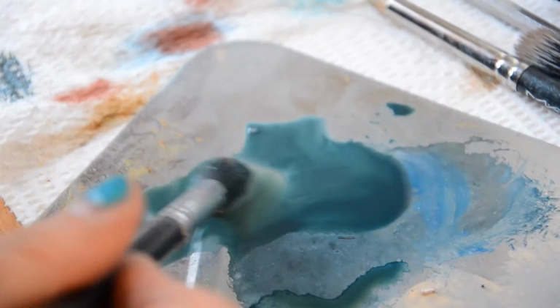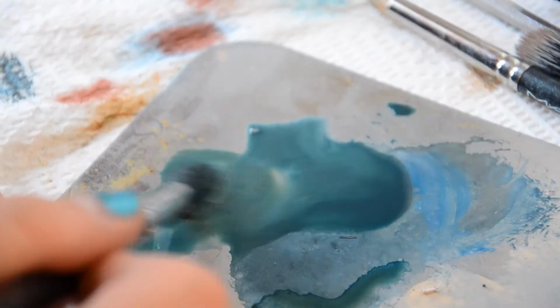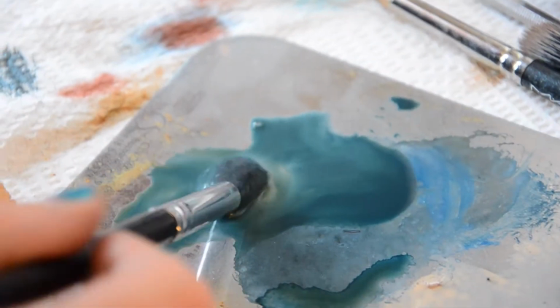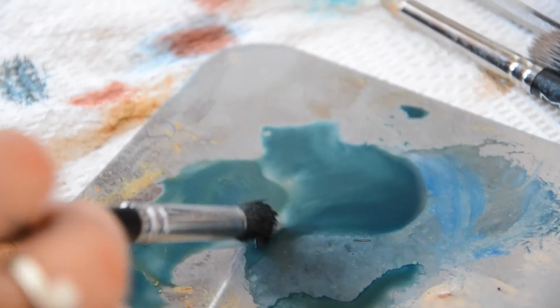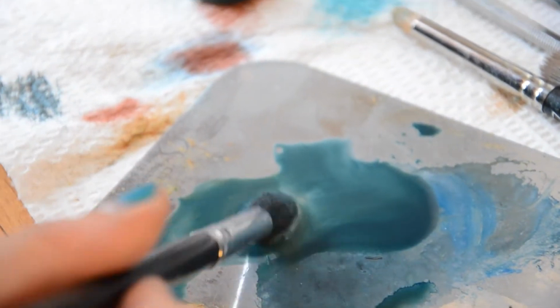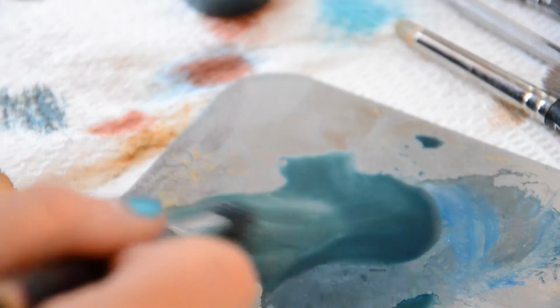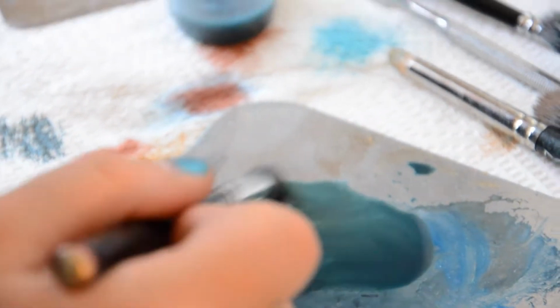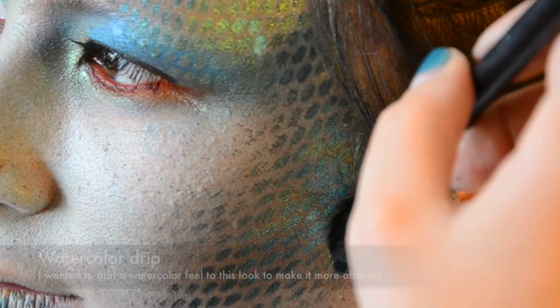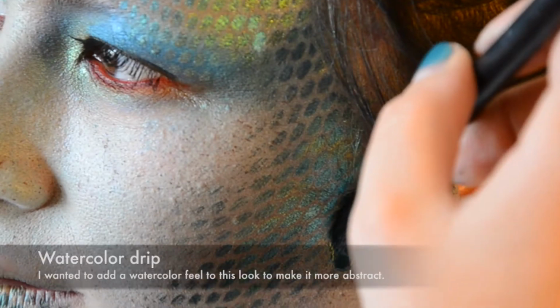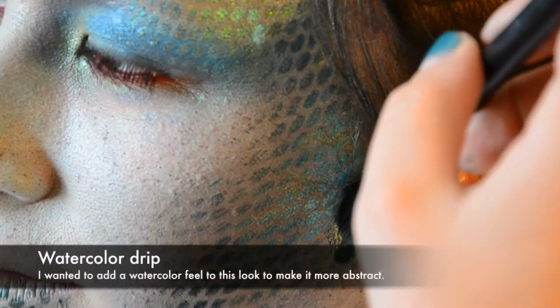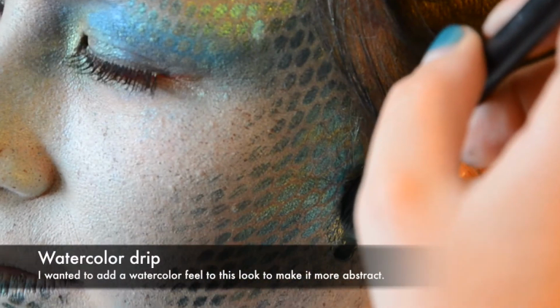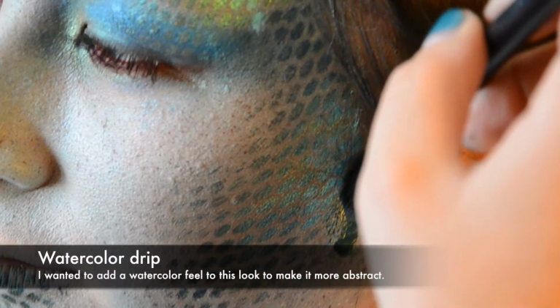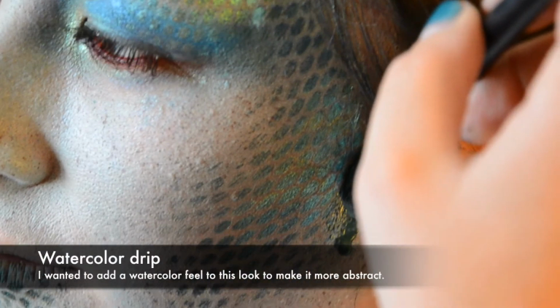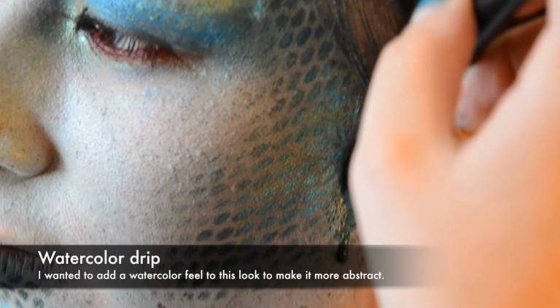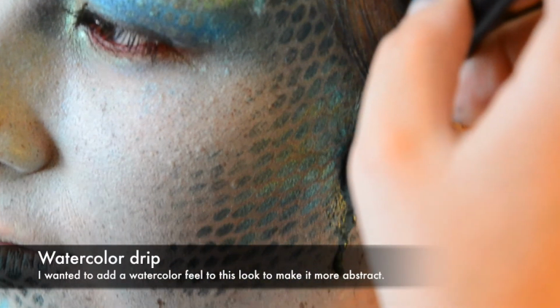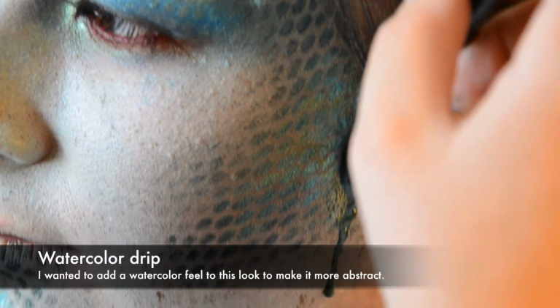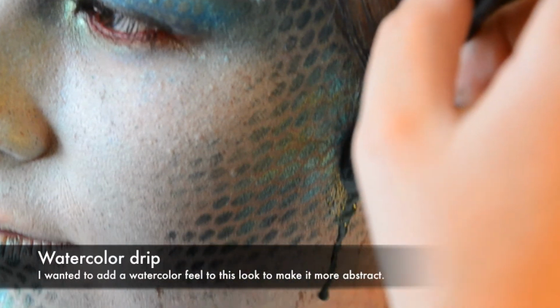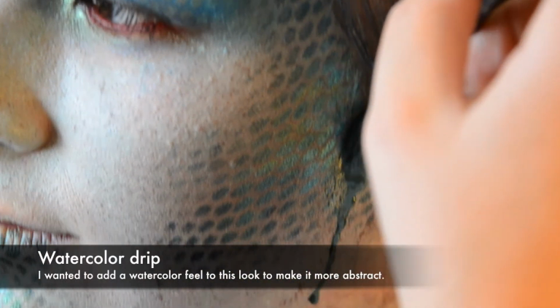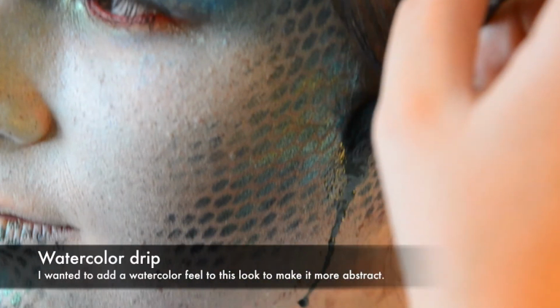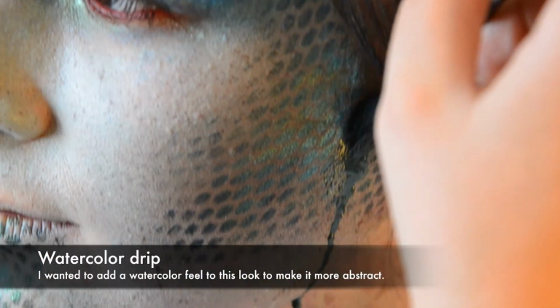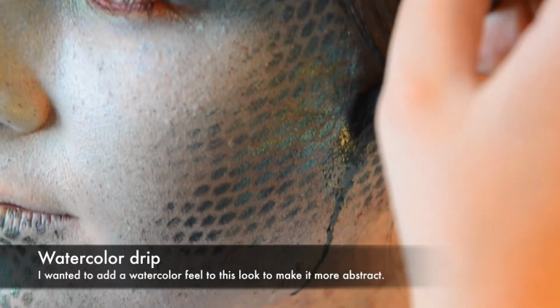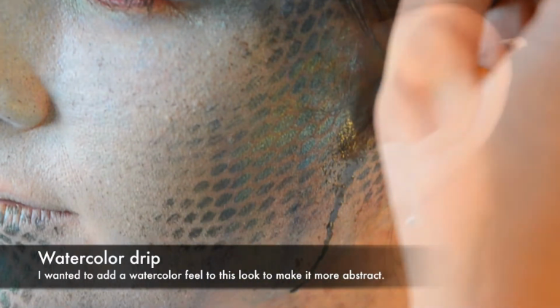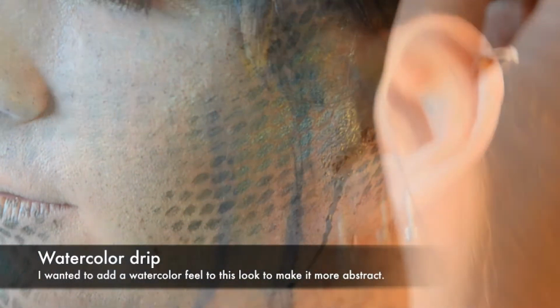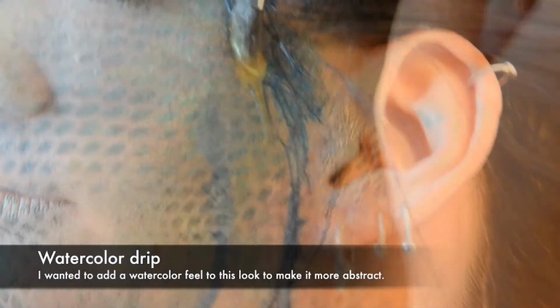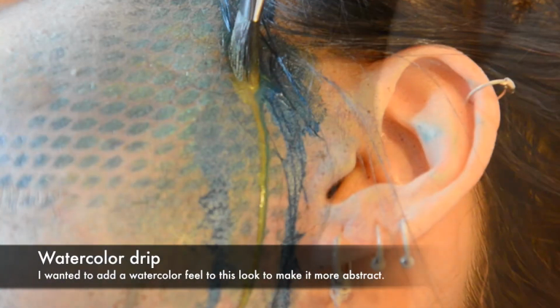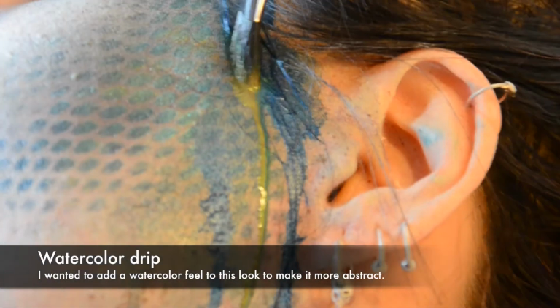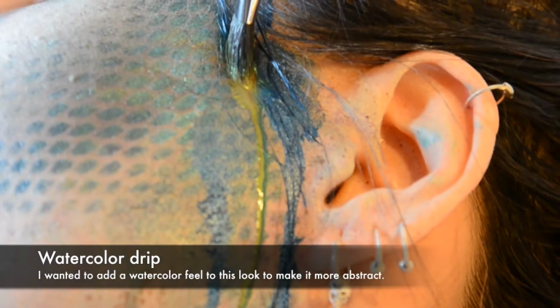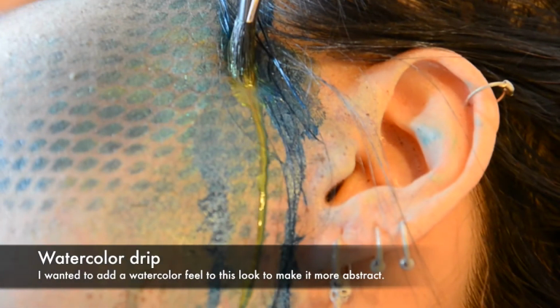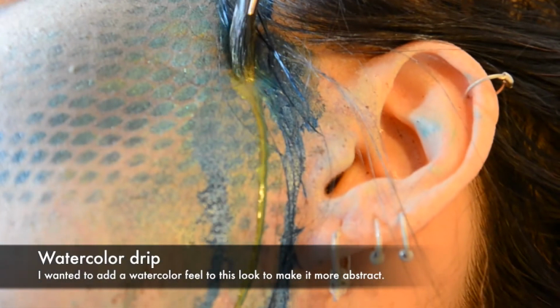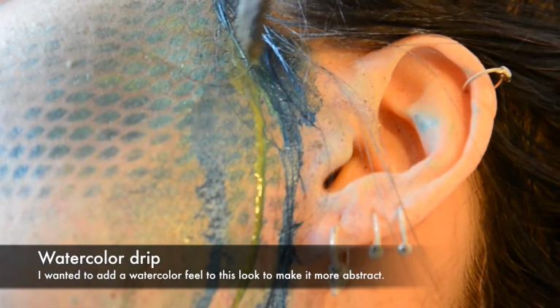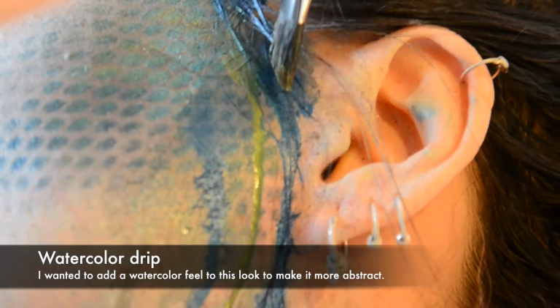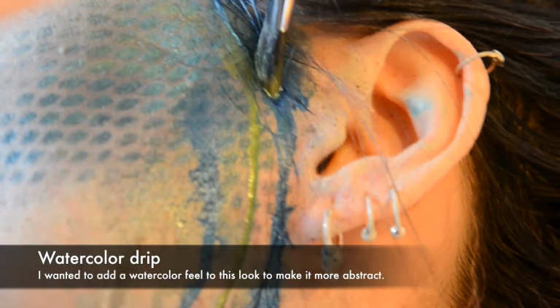For this last step, I really wanted to make this makeup look like a painting — almost like a watercolour.